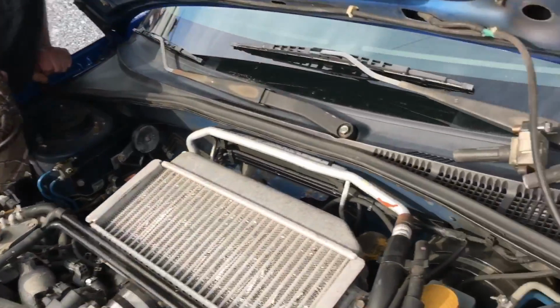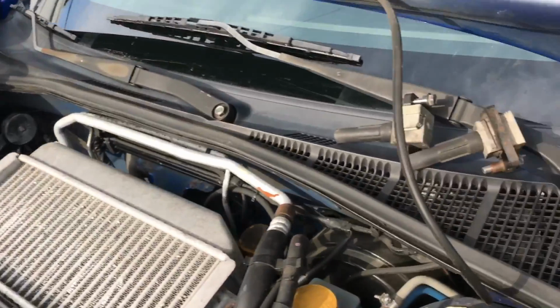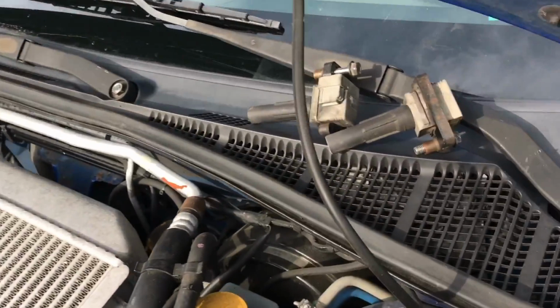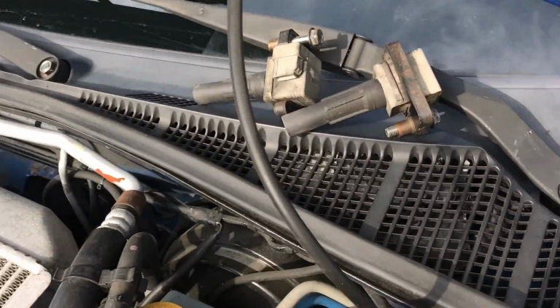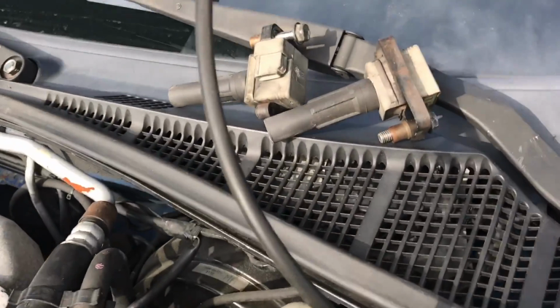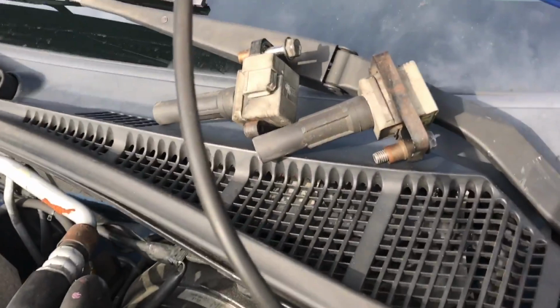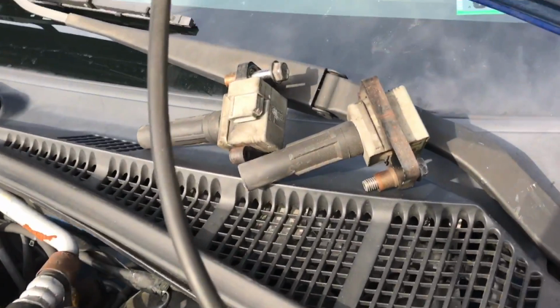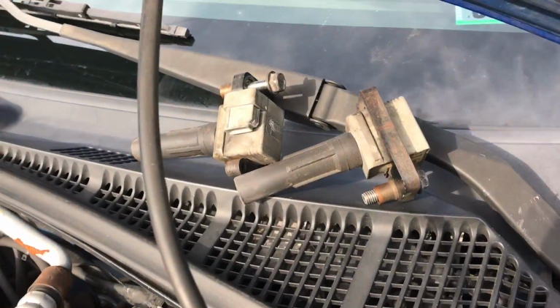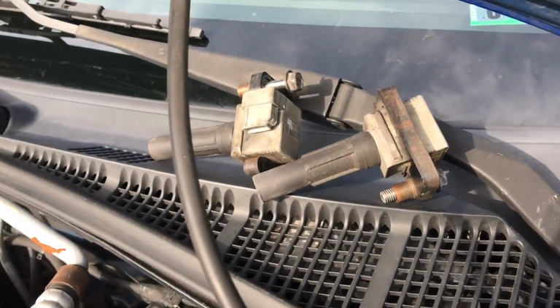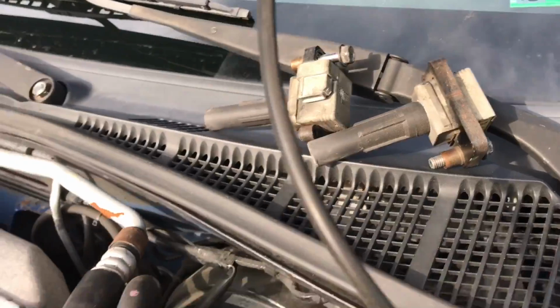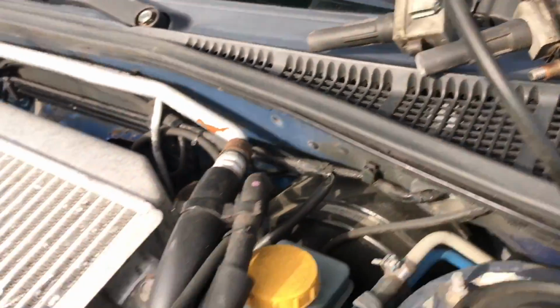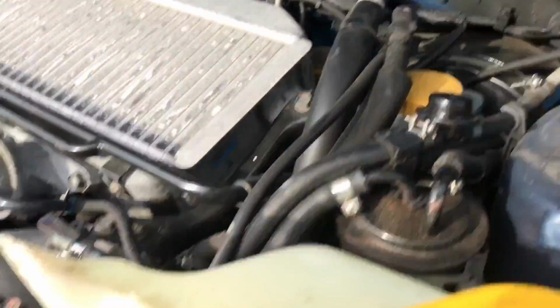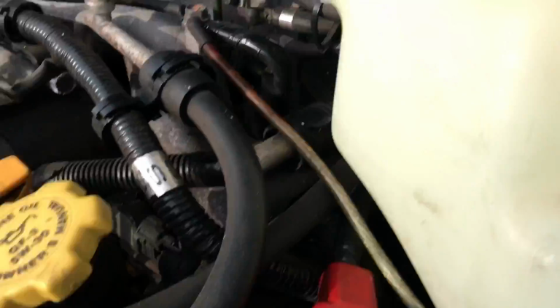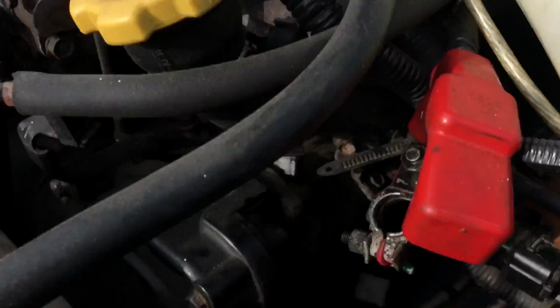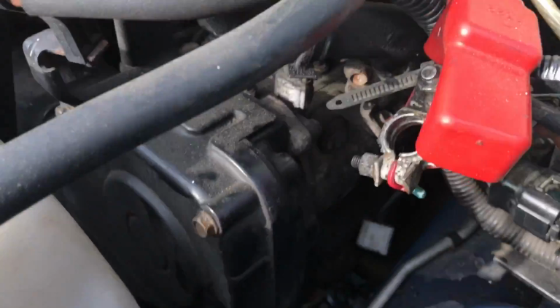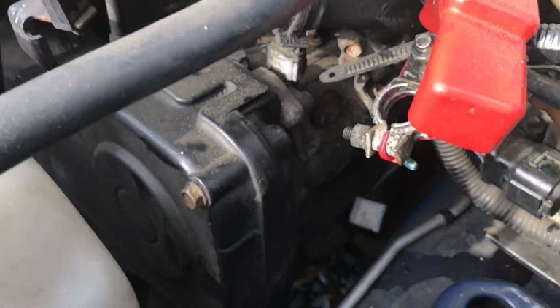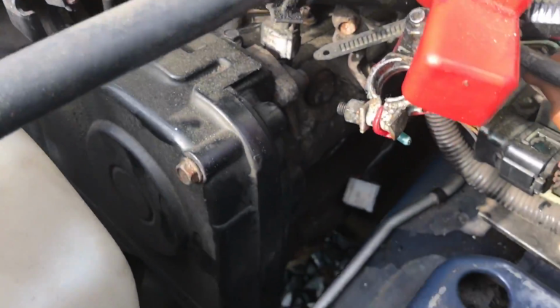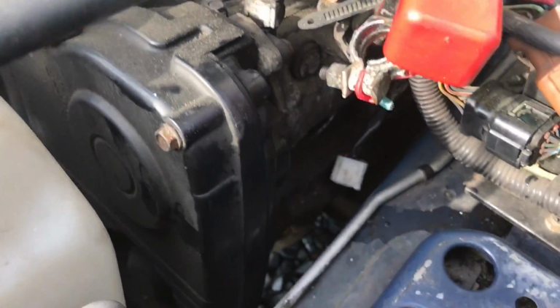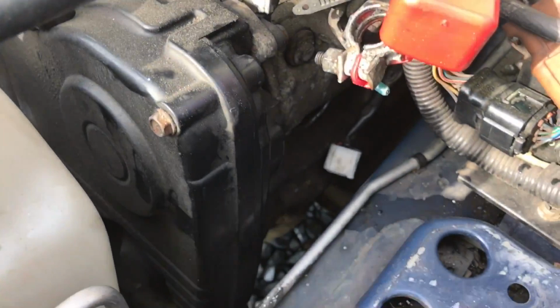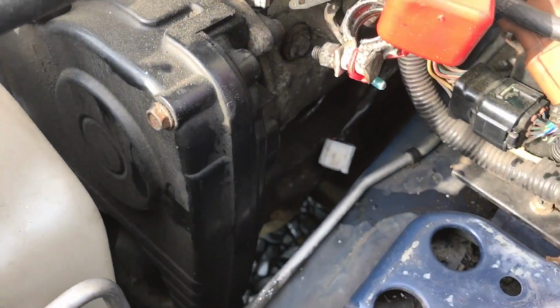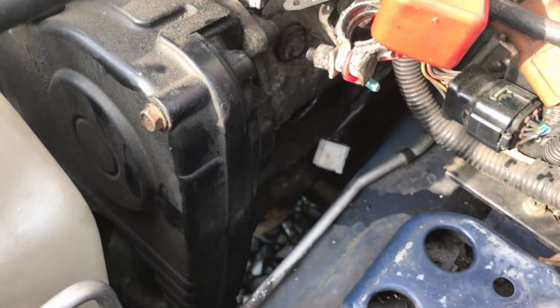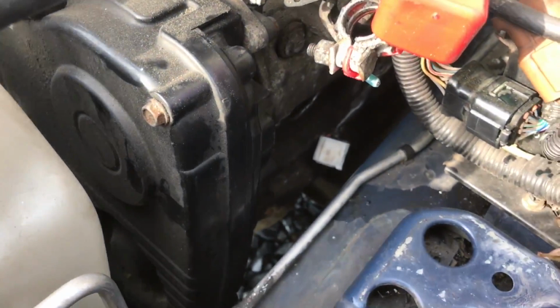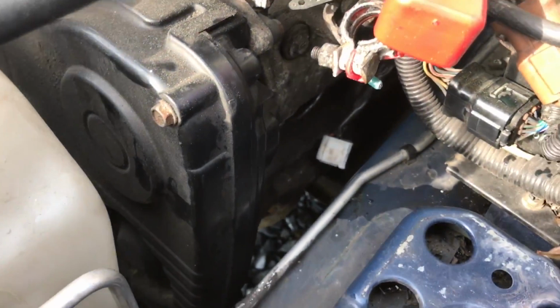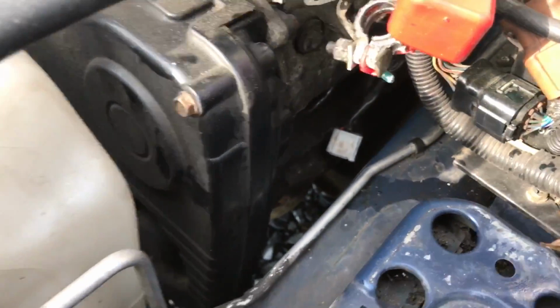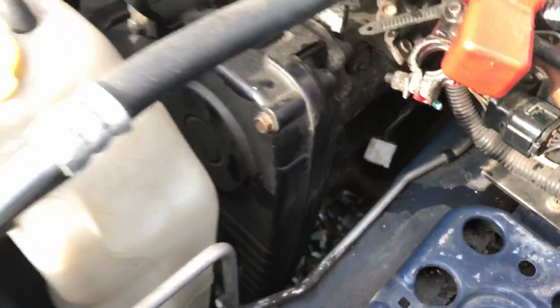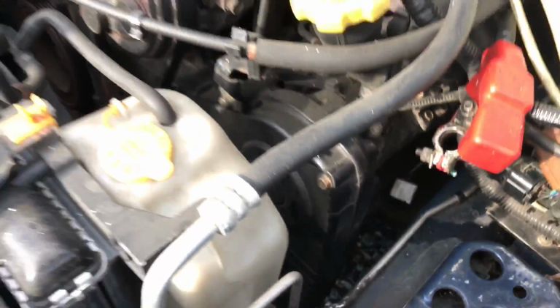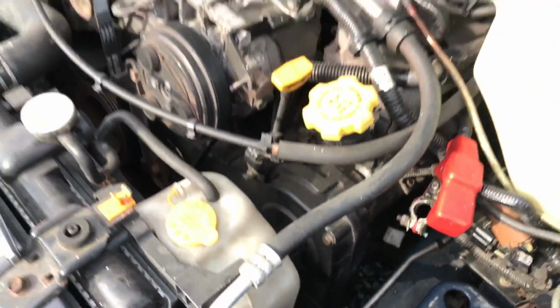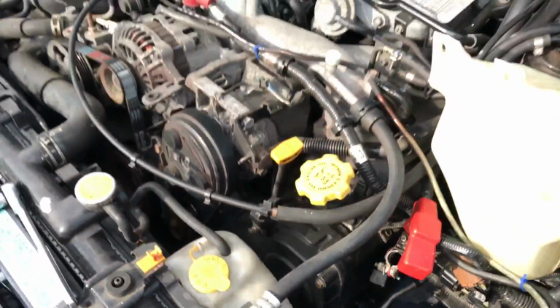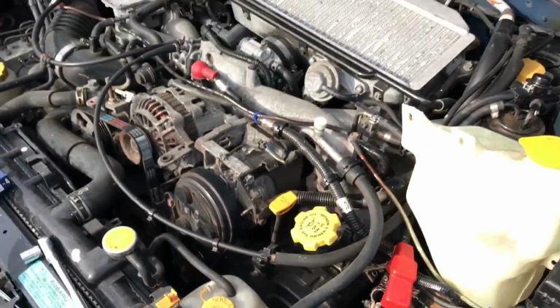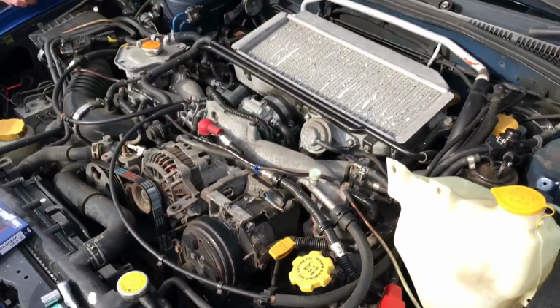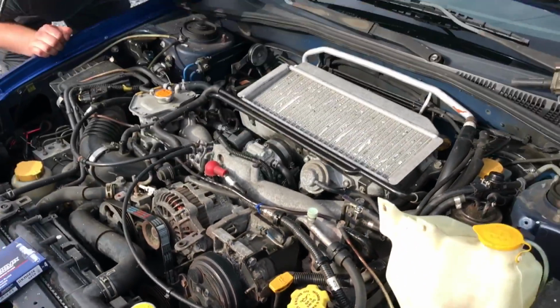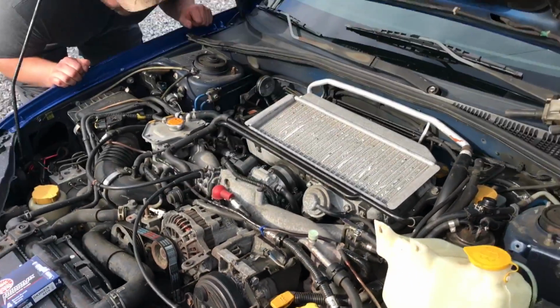Both of the coil packs are out on this side. Now we just got to get the spark plugs out and get the new ones in.